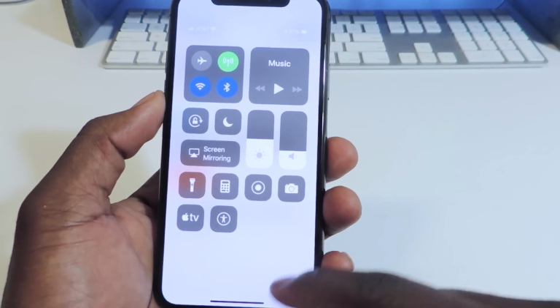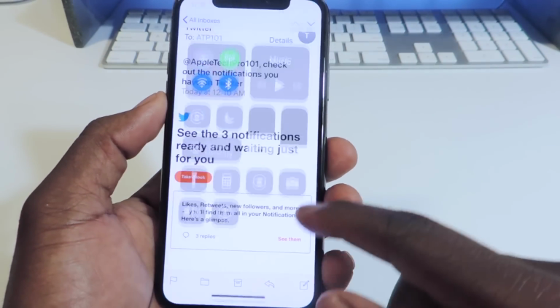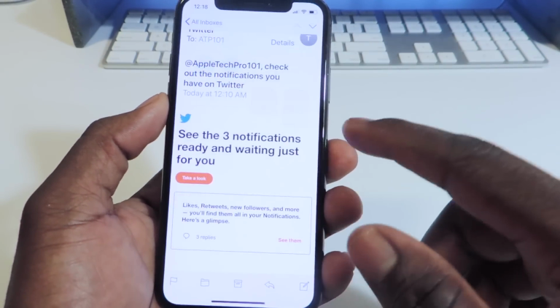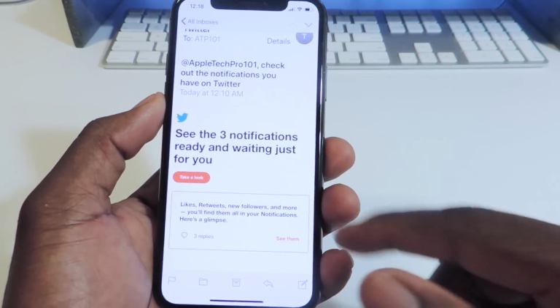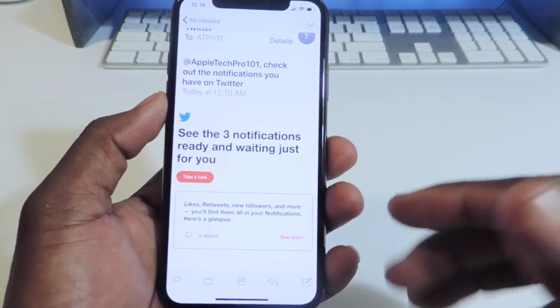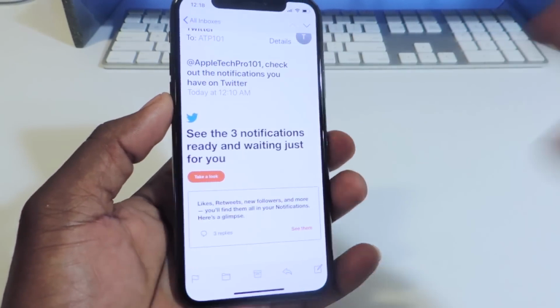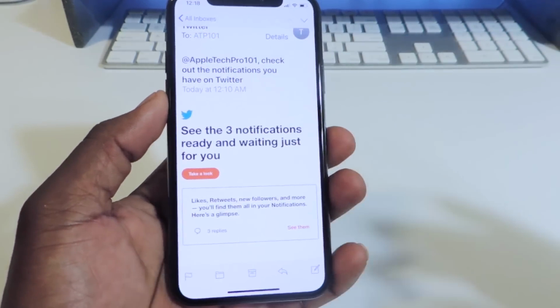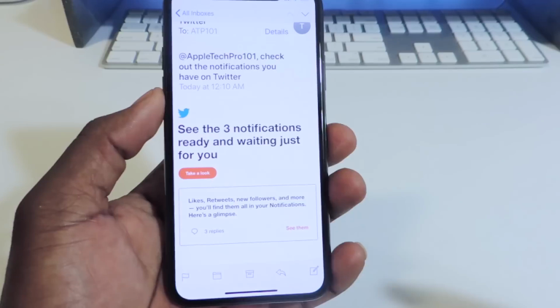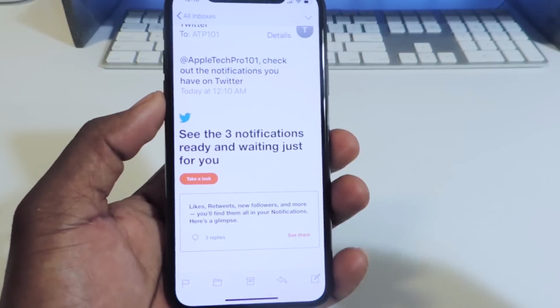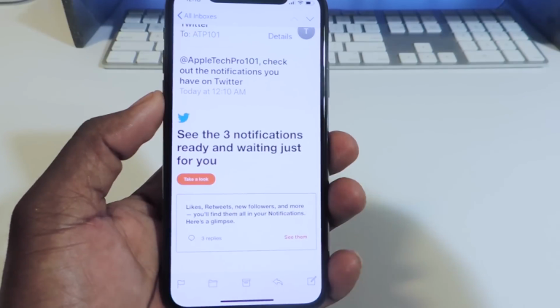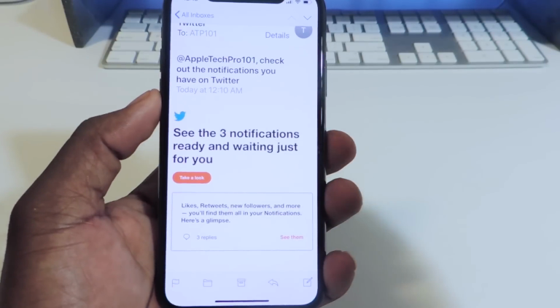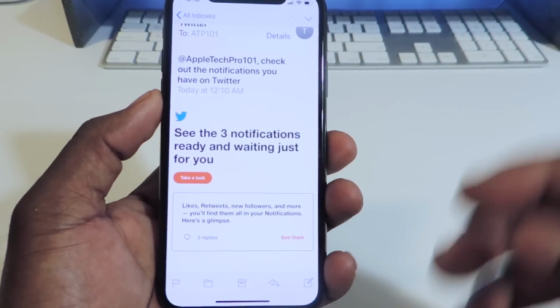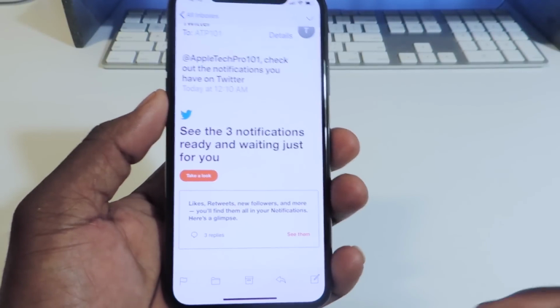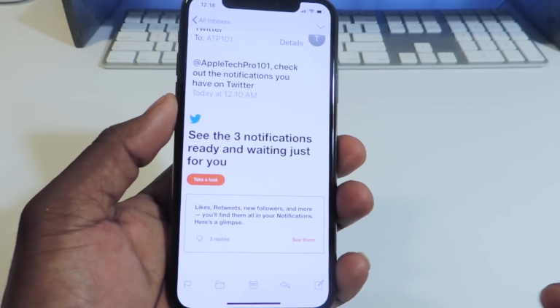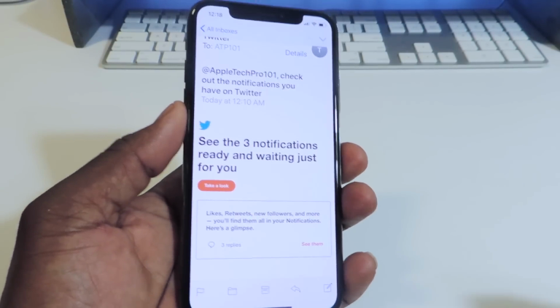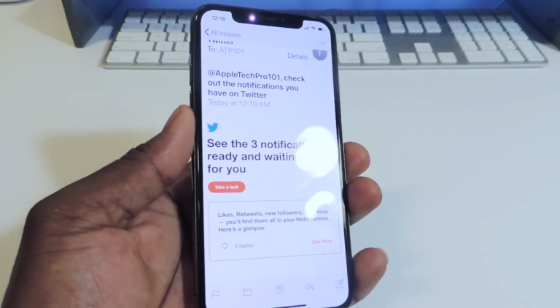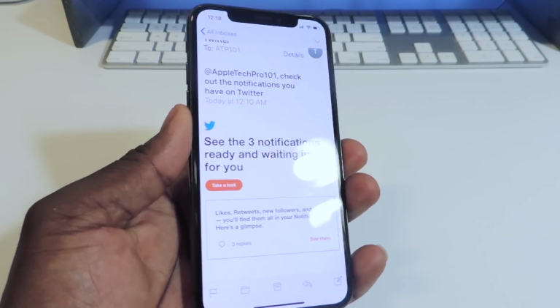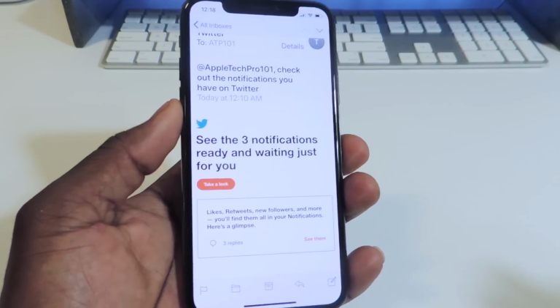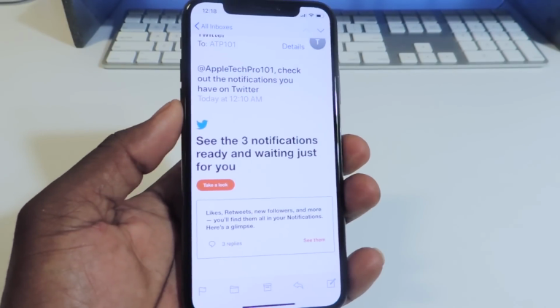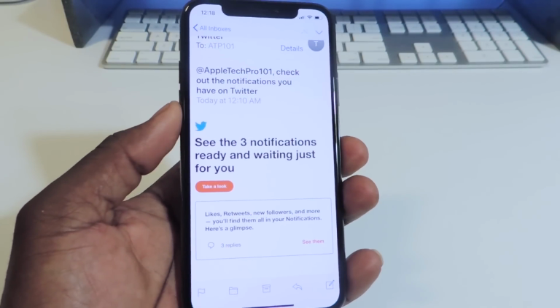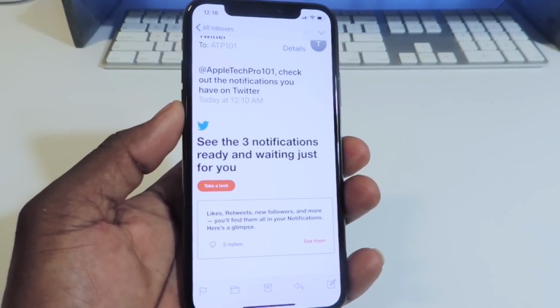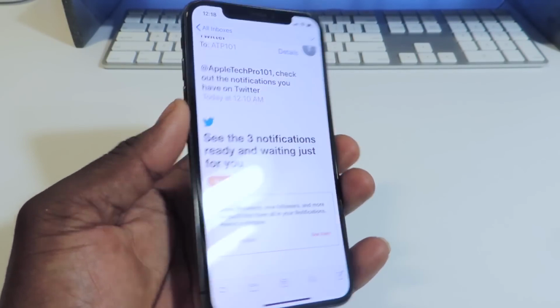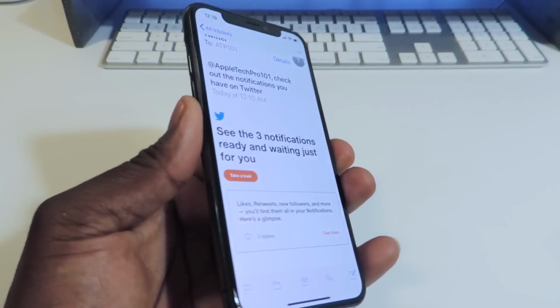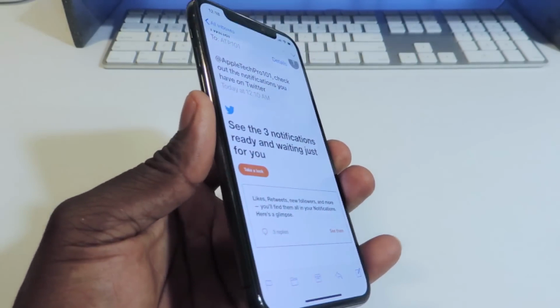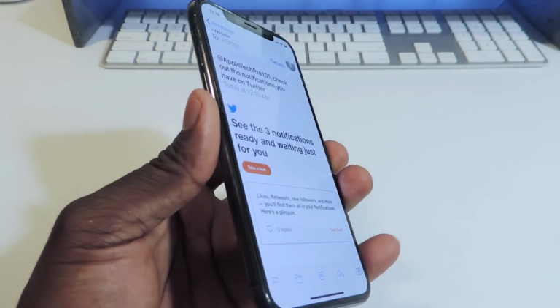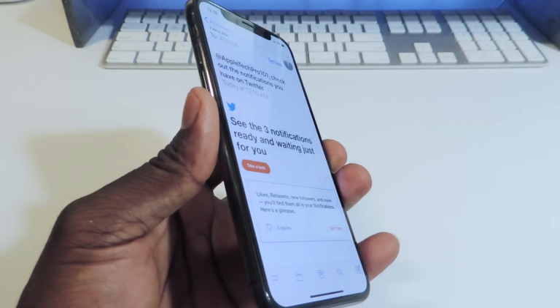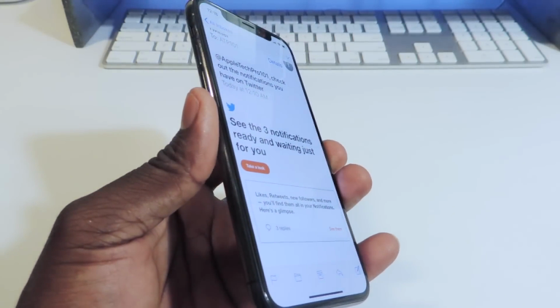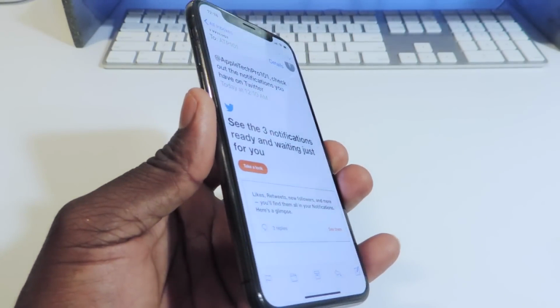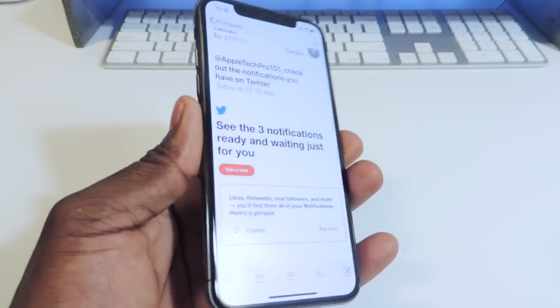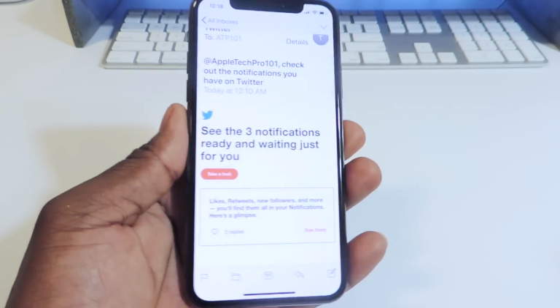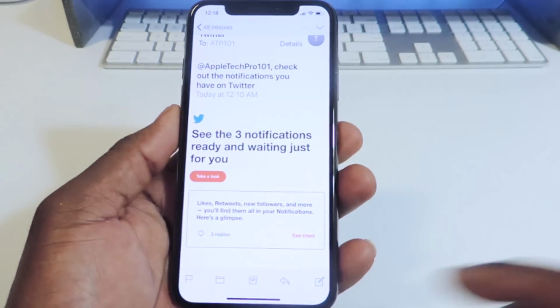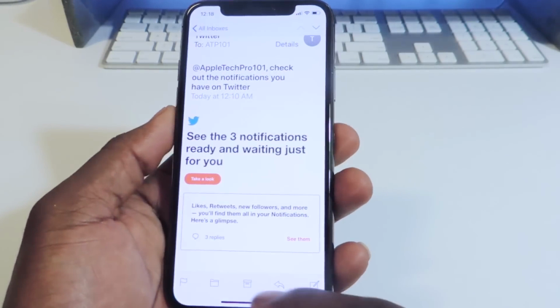There's no Night Shift, no True Tone on. This is just a regular display. And you can see it right there.